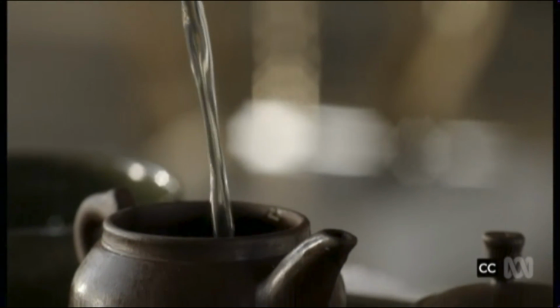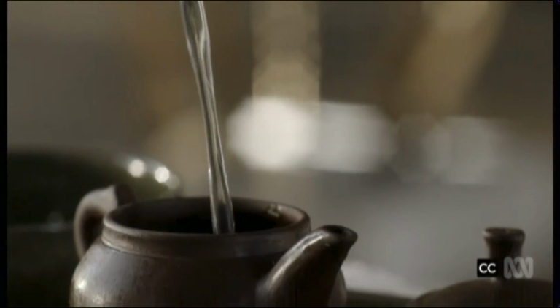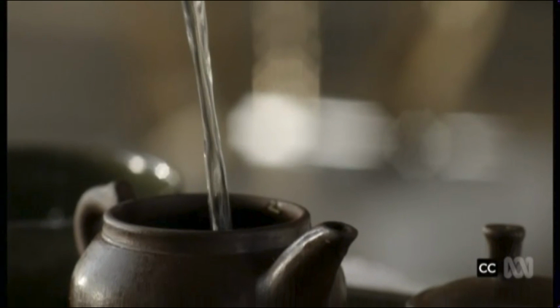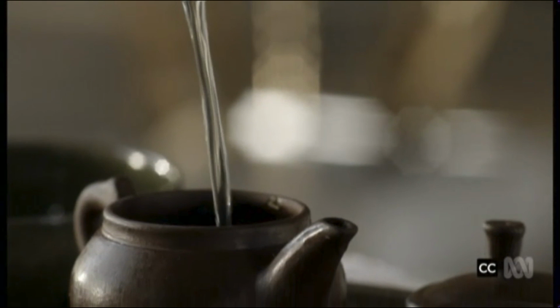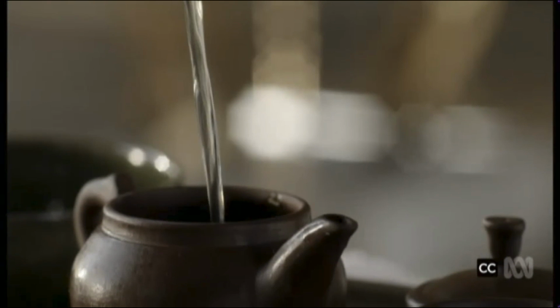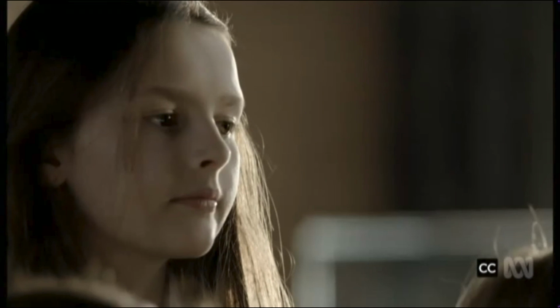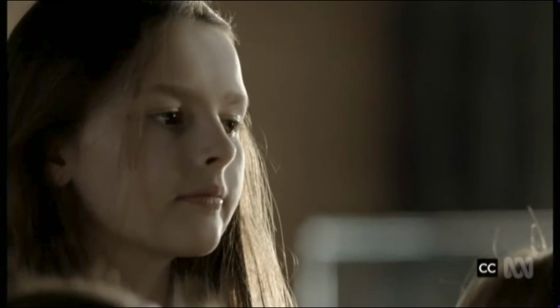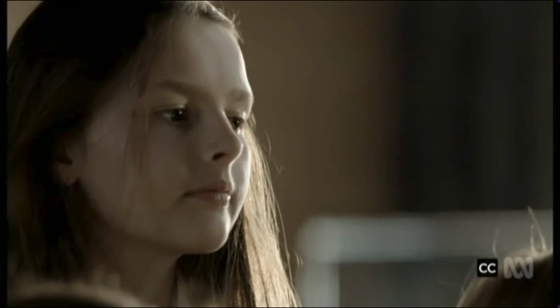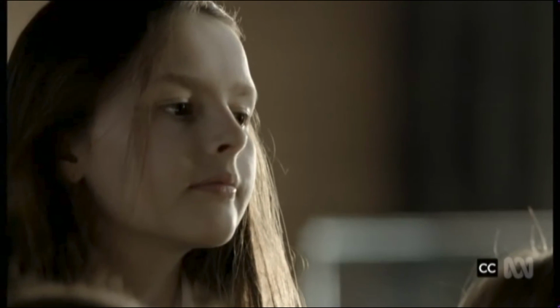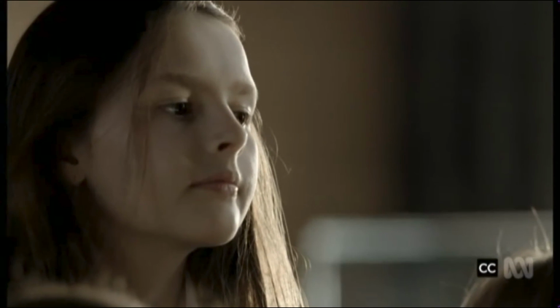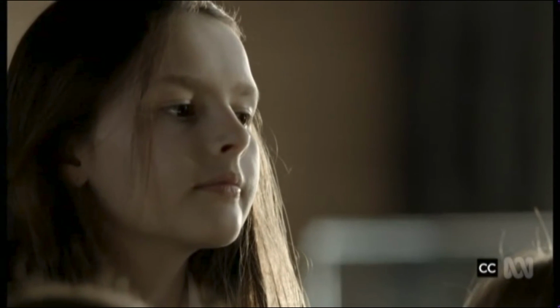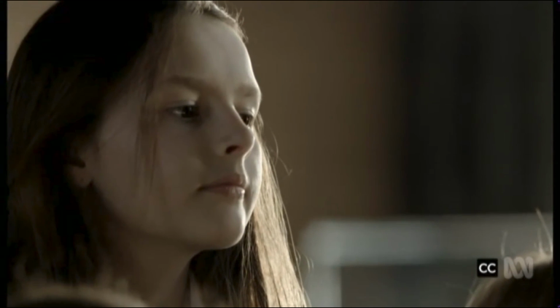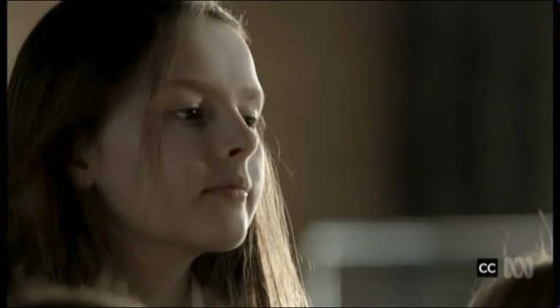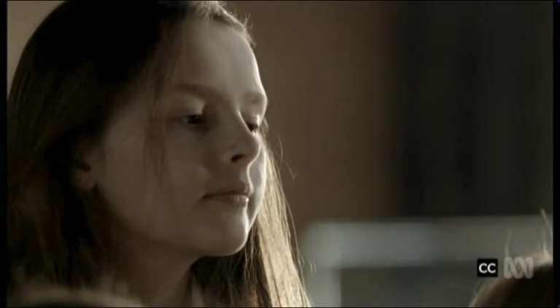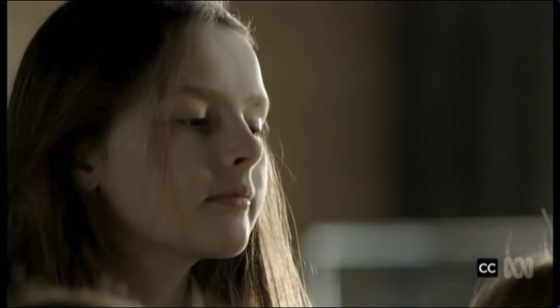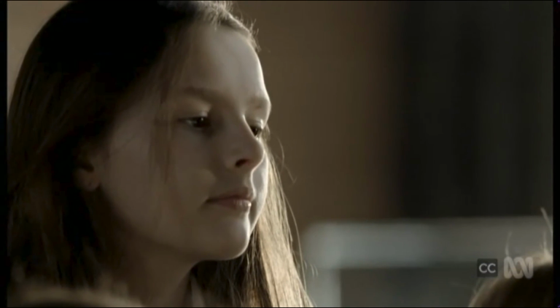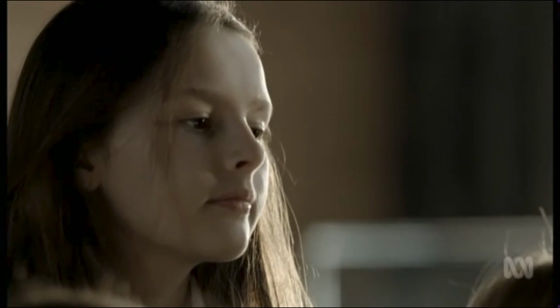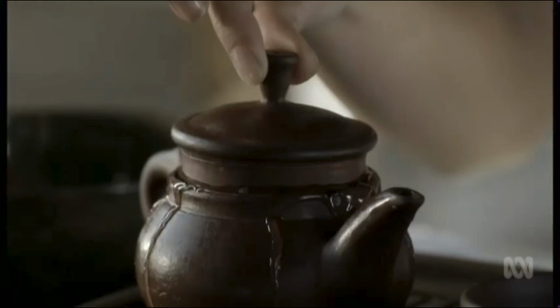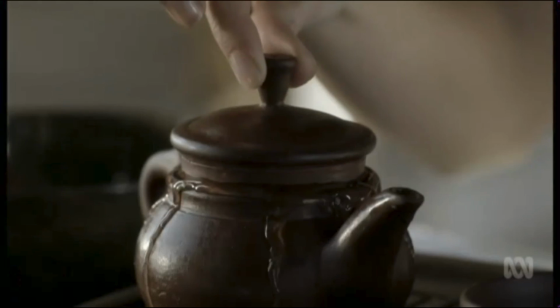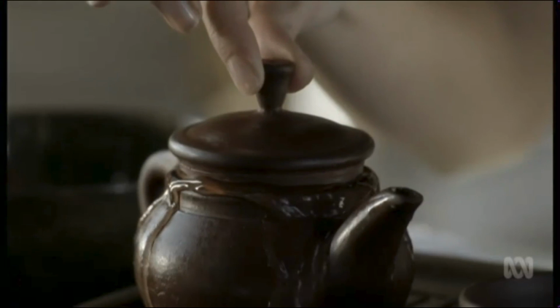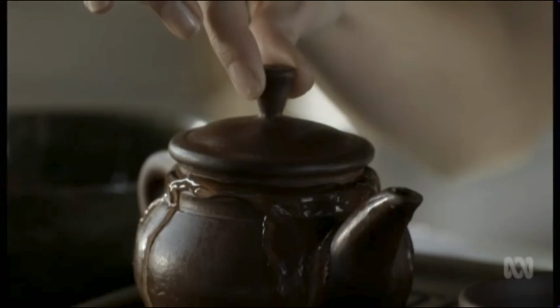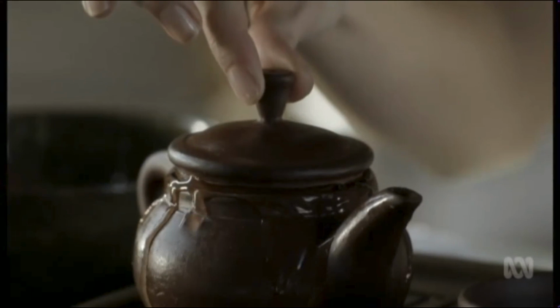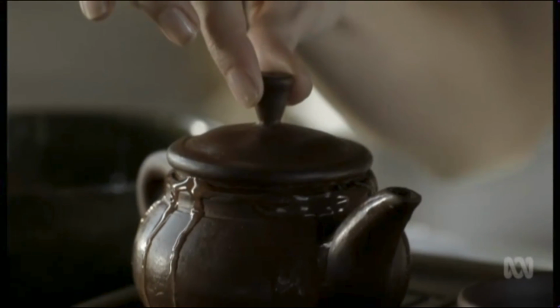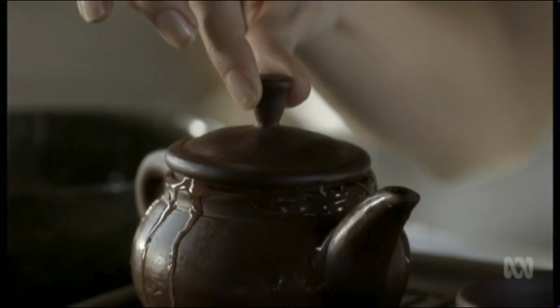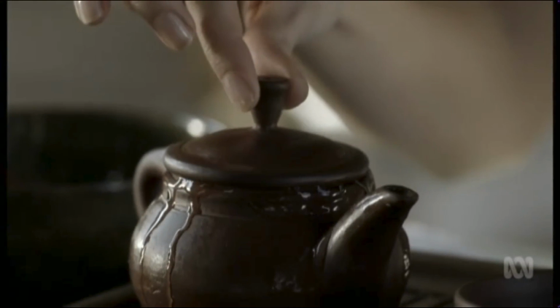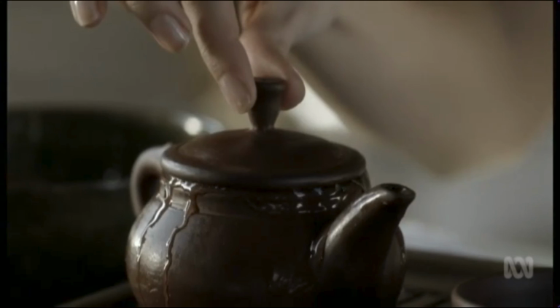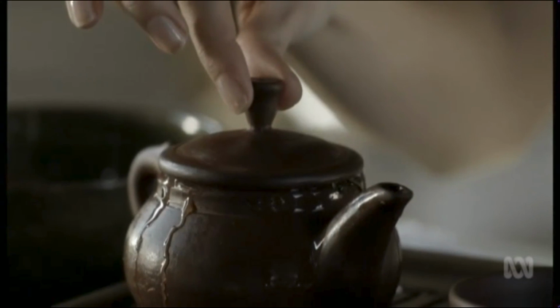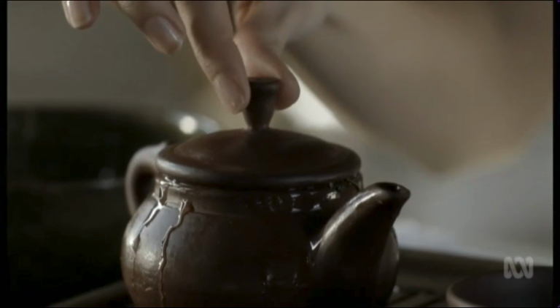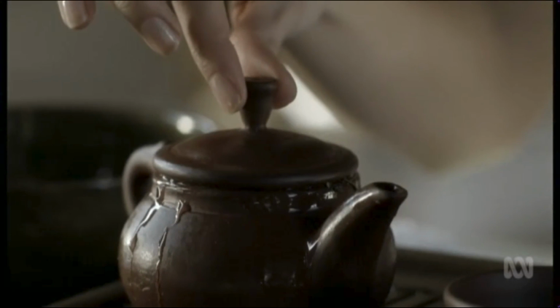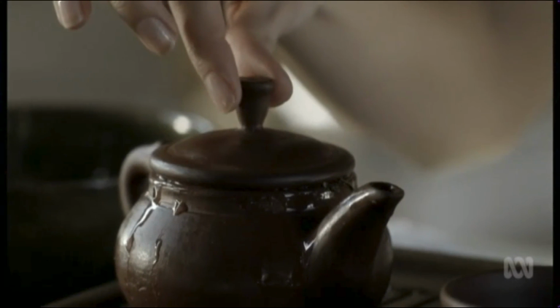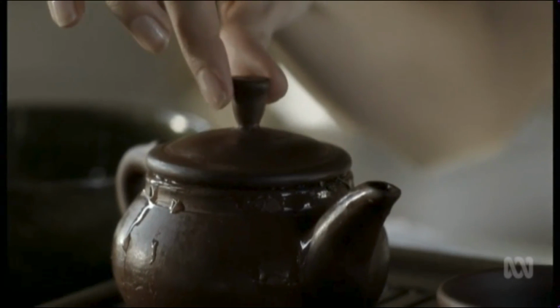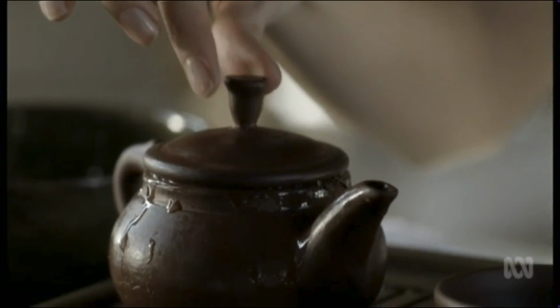The great artisans say, the more the teapot is used, the more beautiful it becomes.